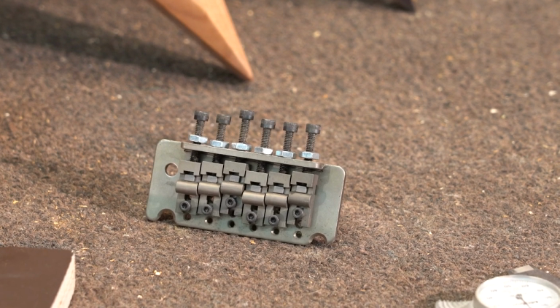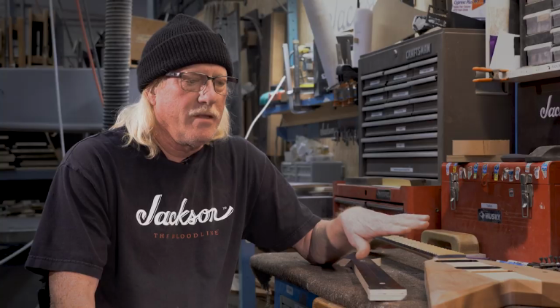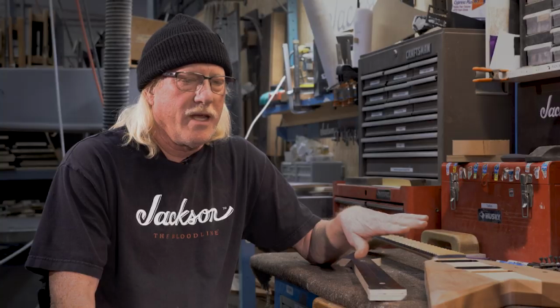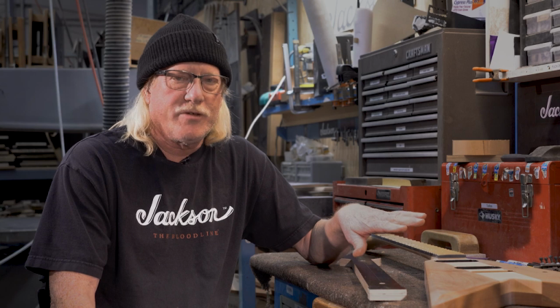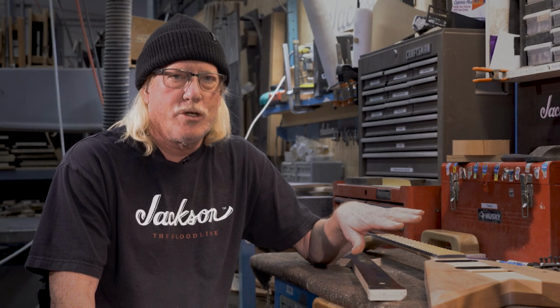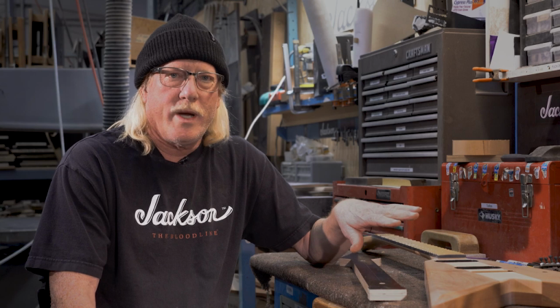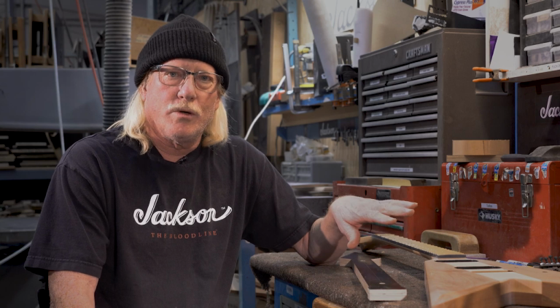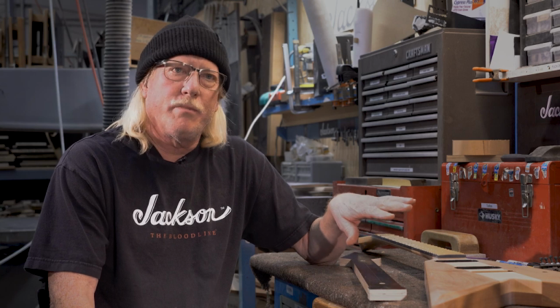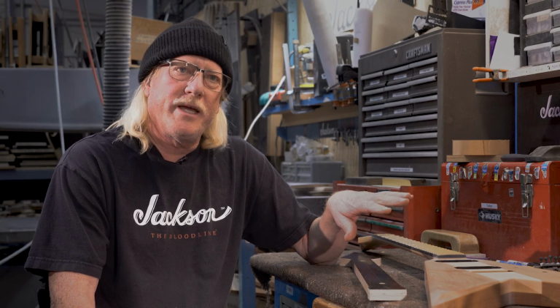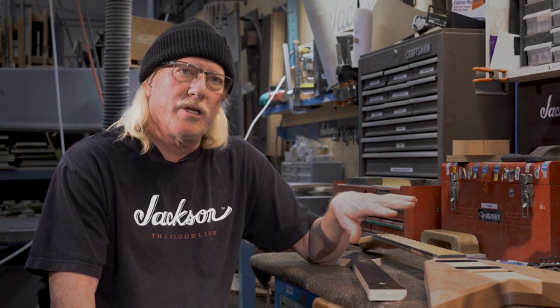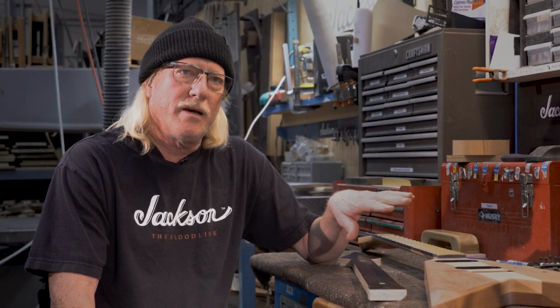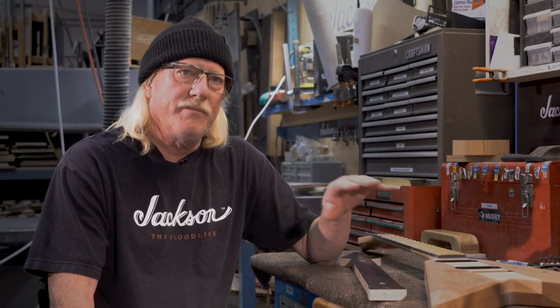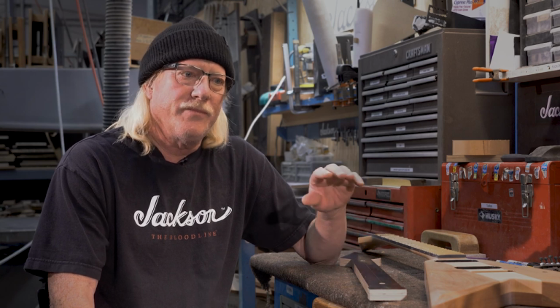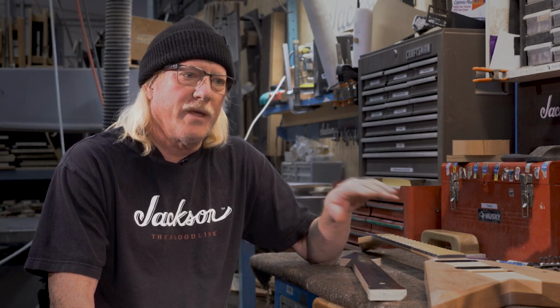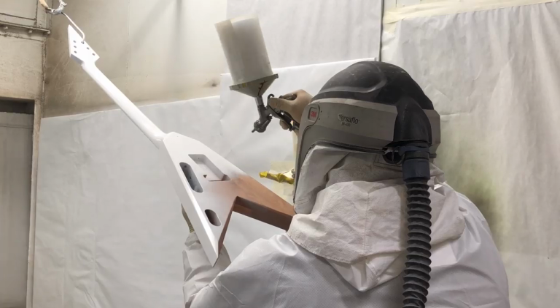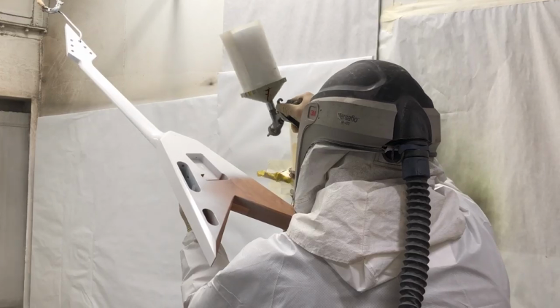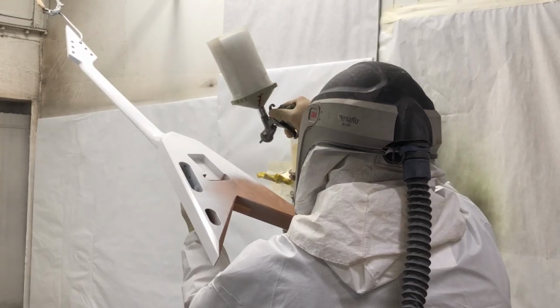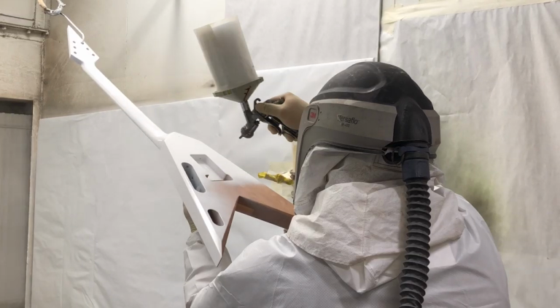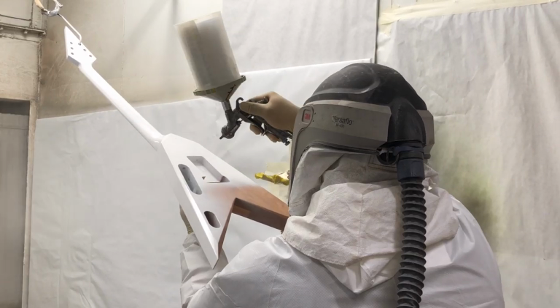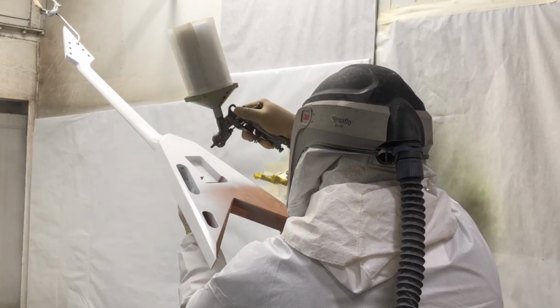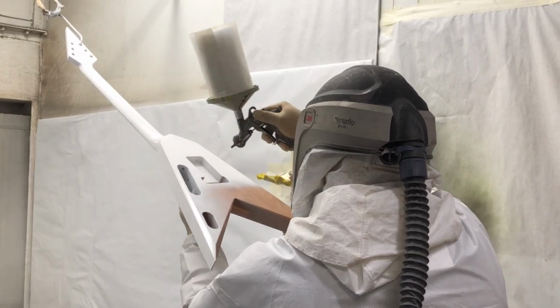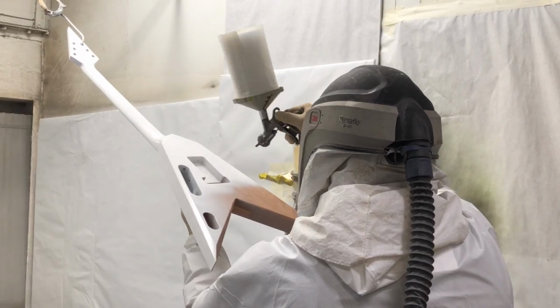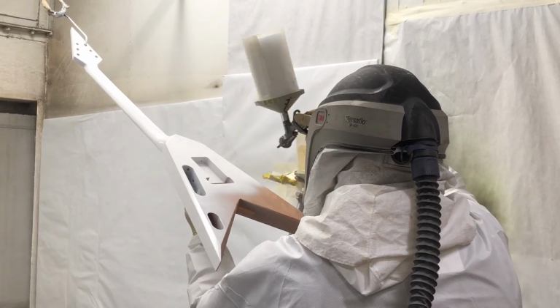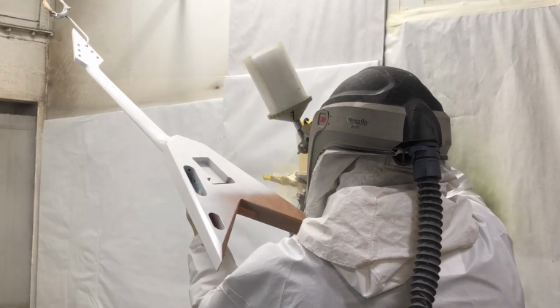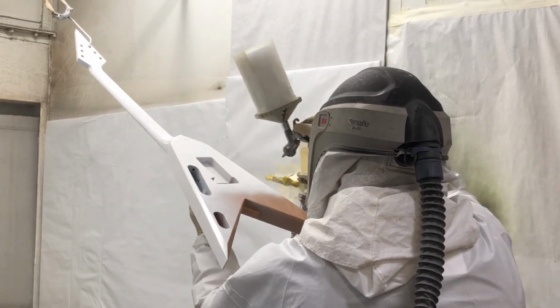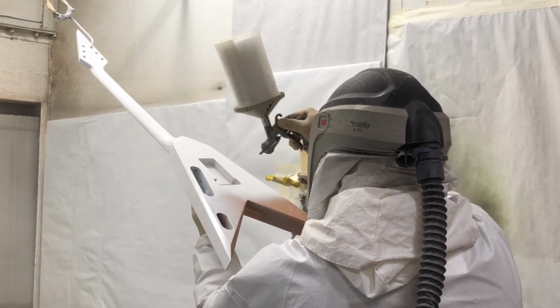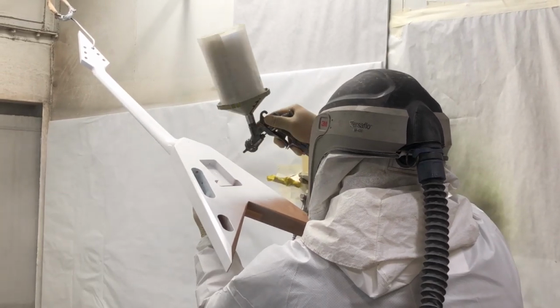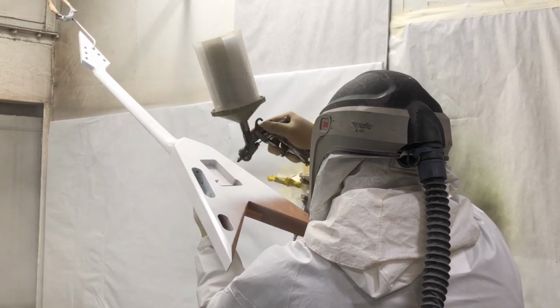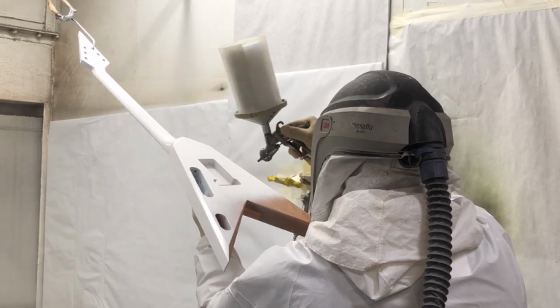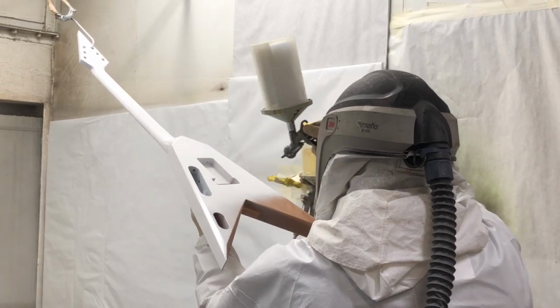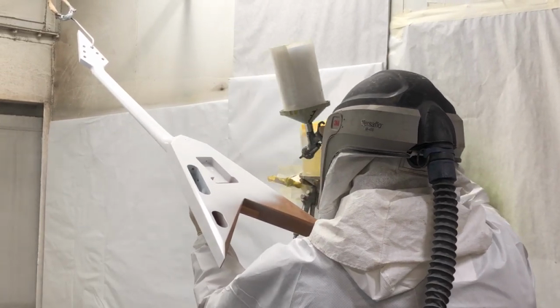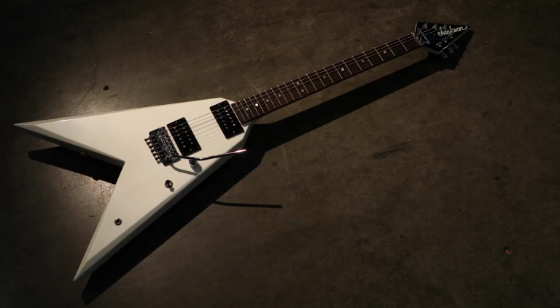It'll have the Snow White Pearl paint job, and you'll be seeing this at NAMM 2020.